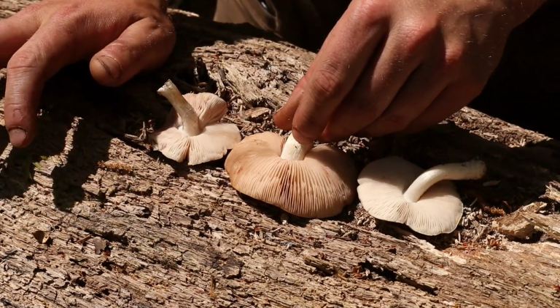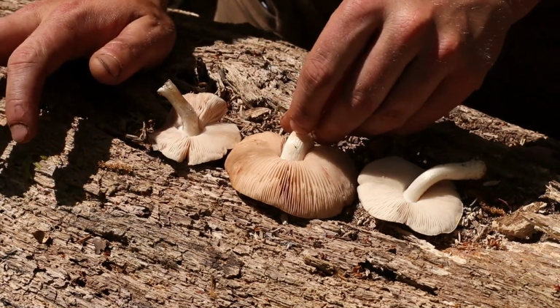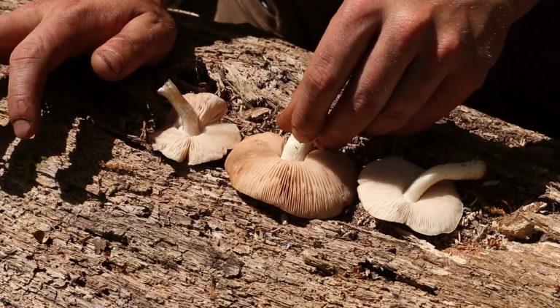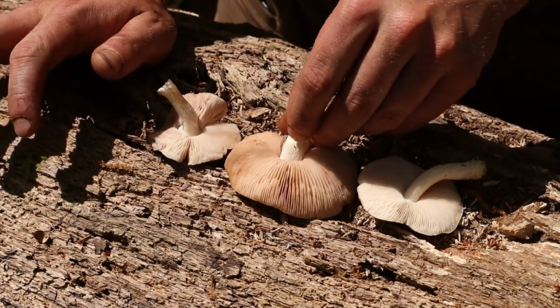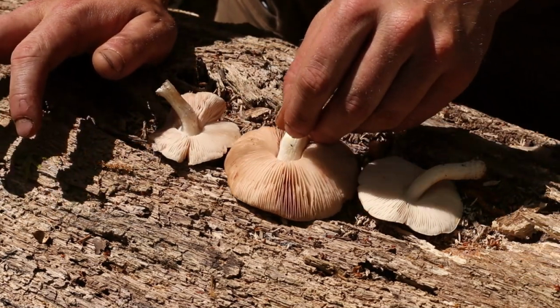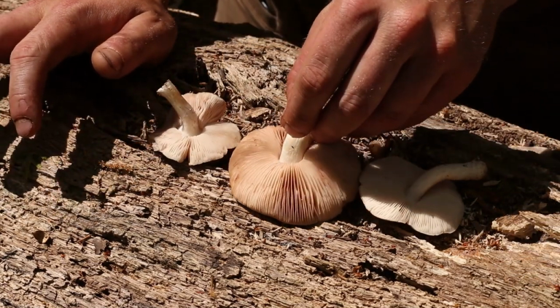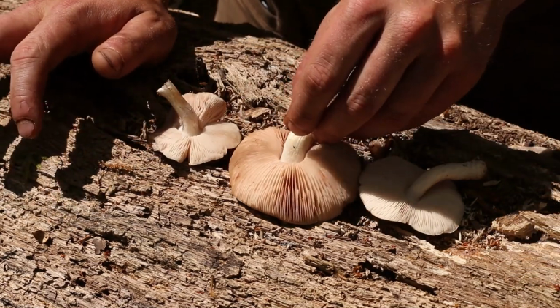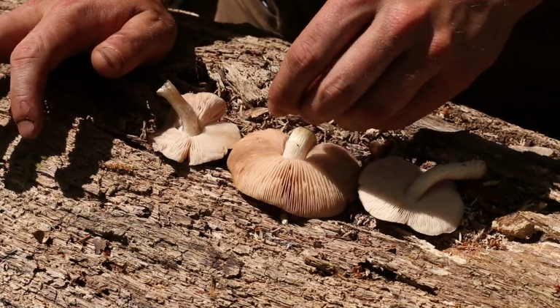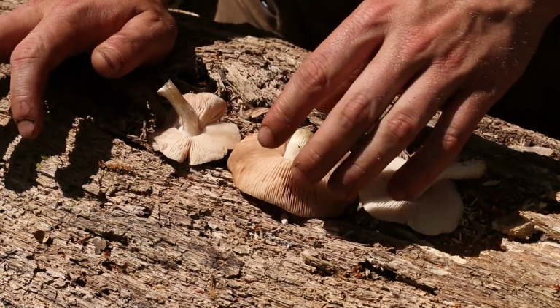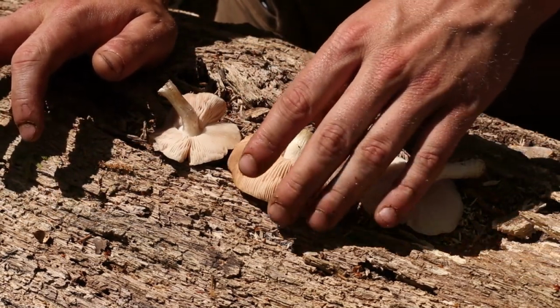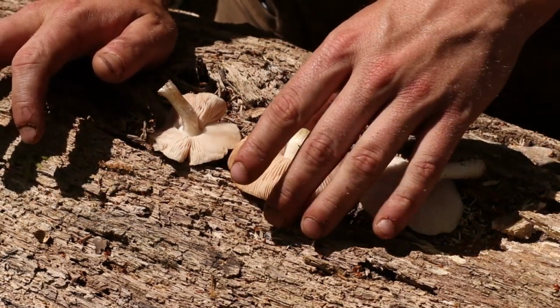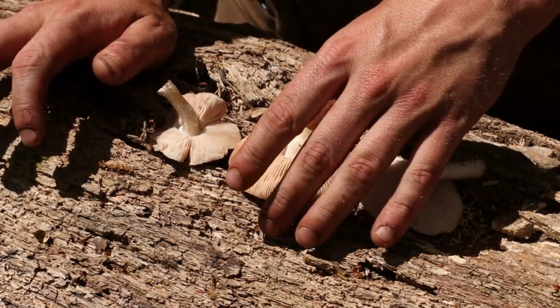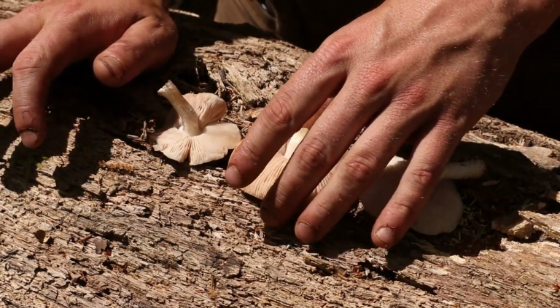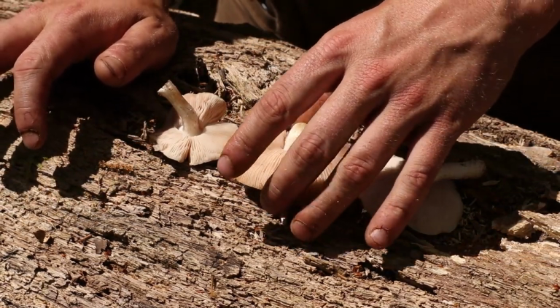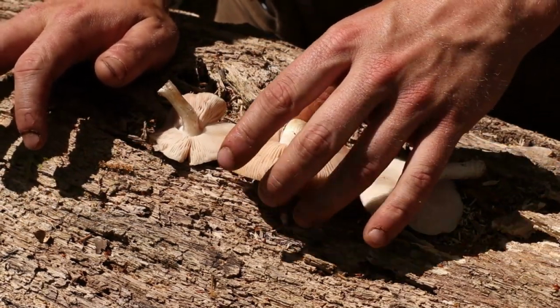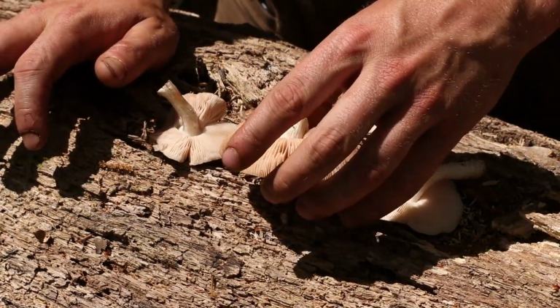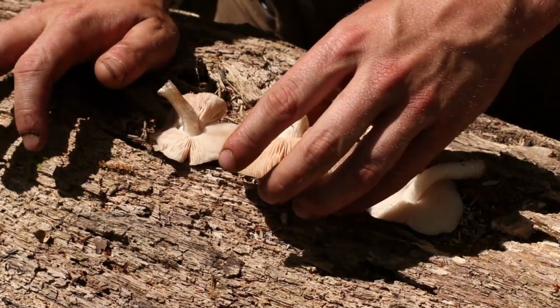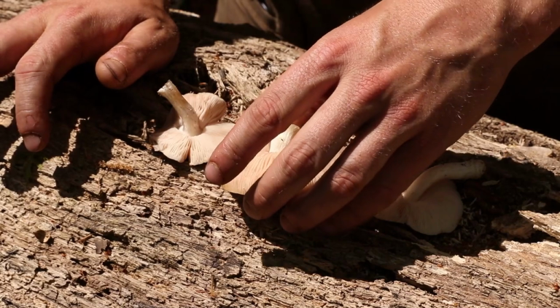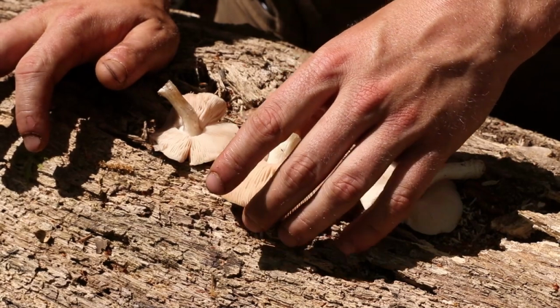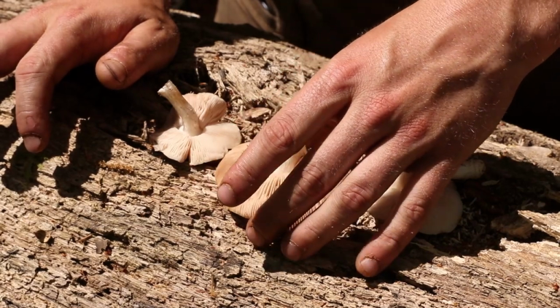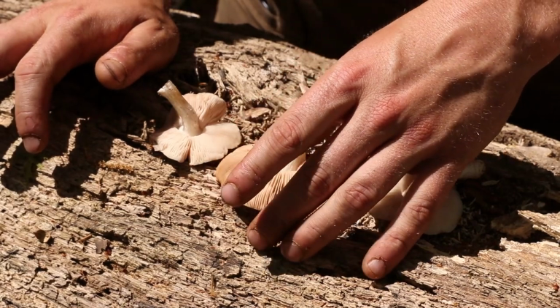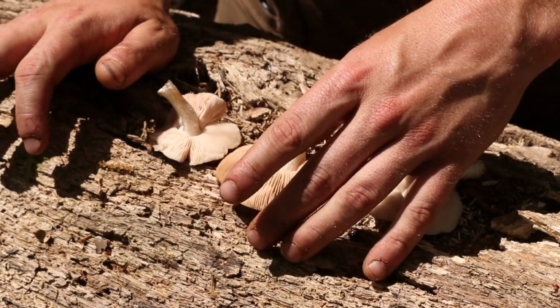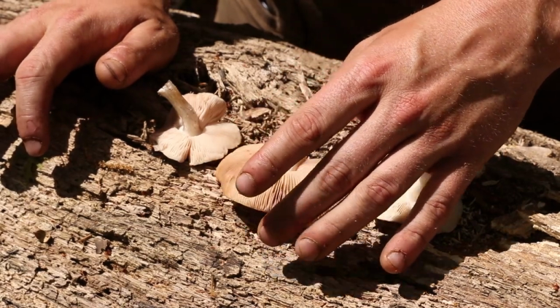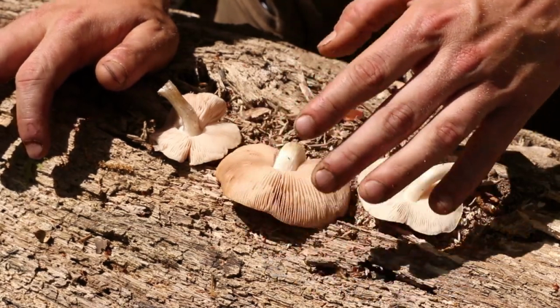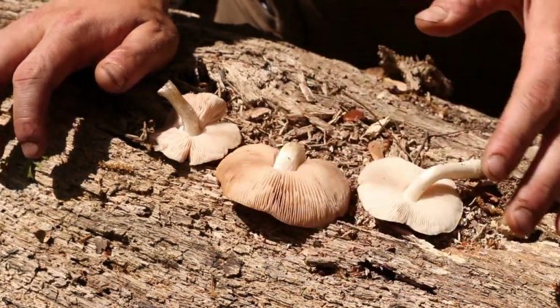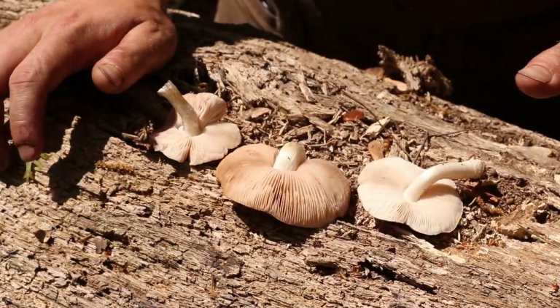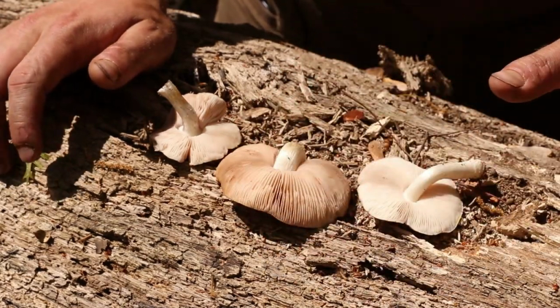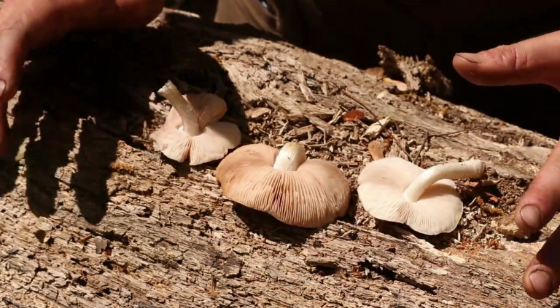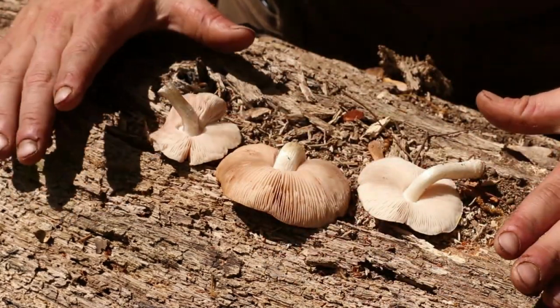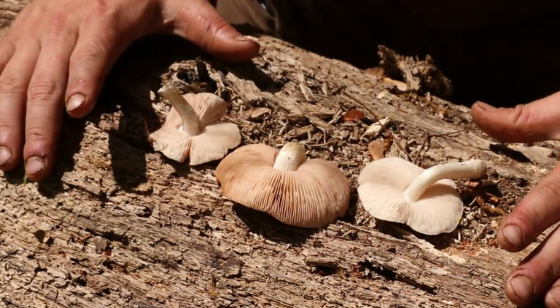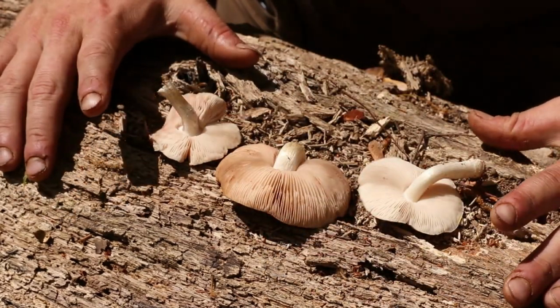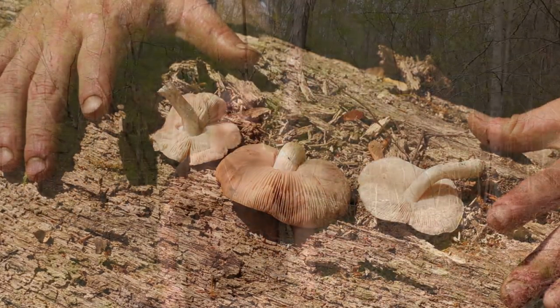With that in mind, you want to try and avoid some of the more mature ones. But with that said, this is a great mushroom.